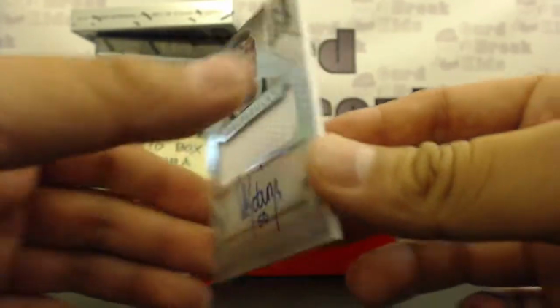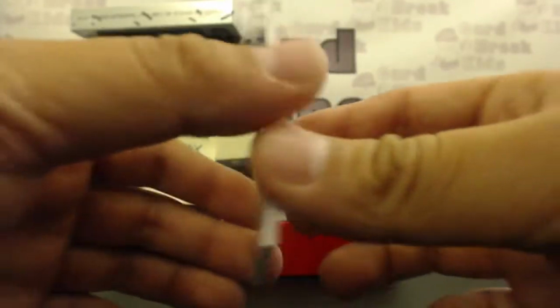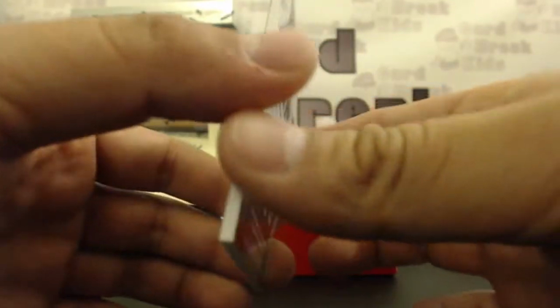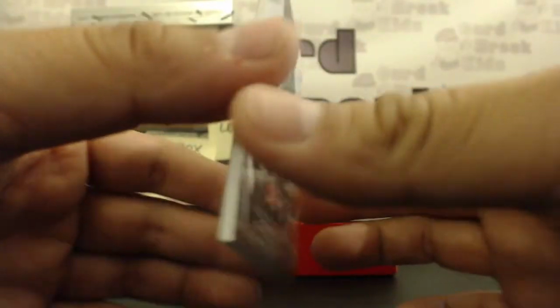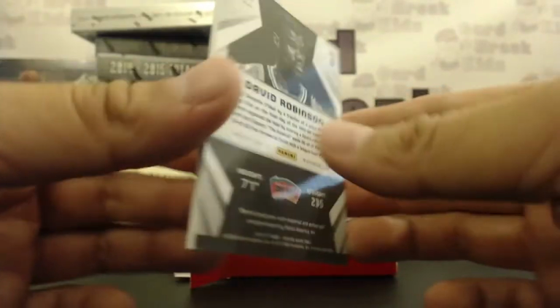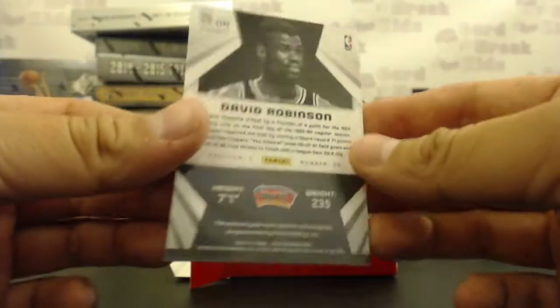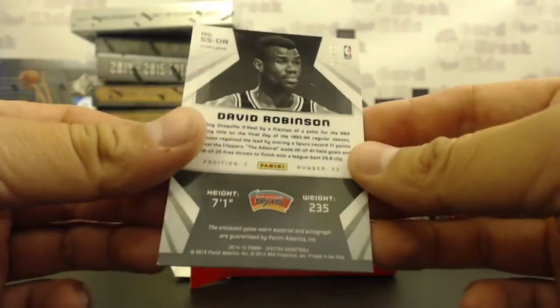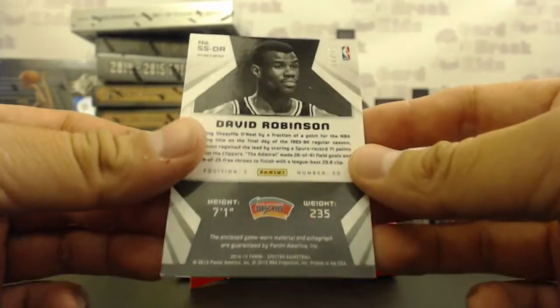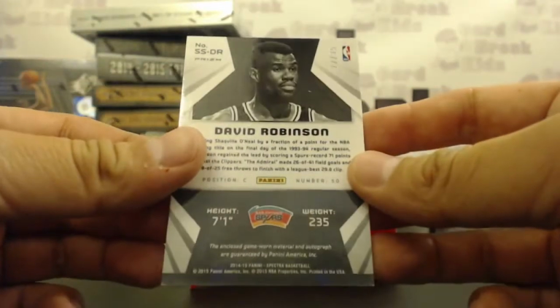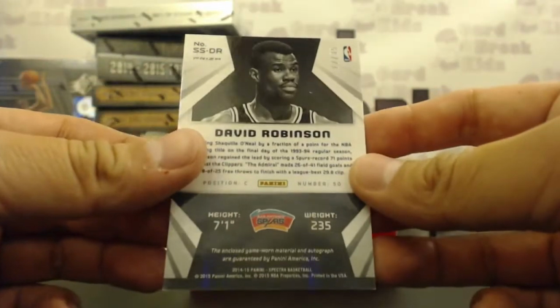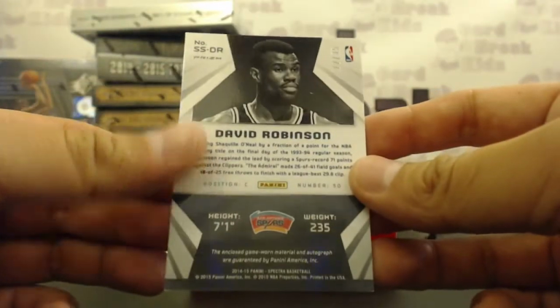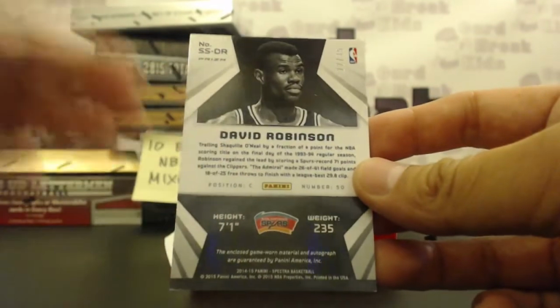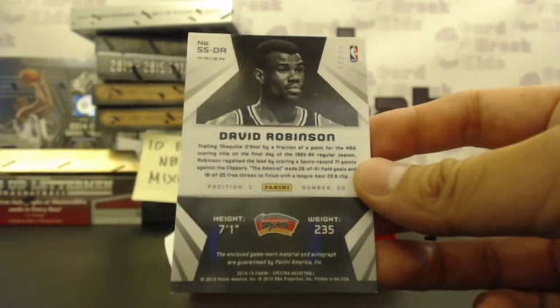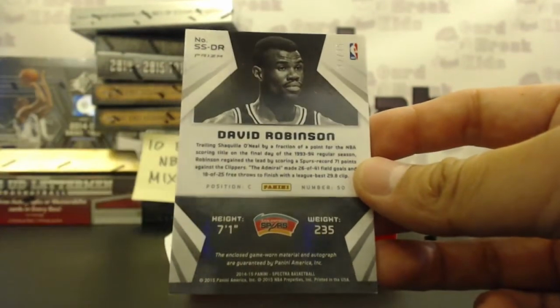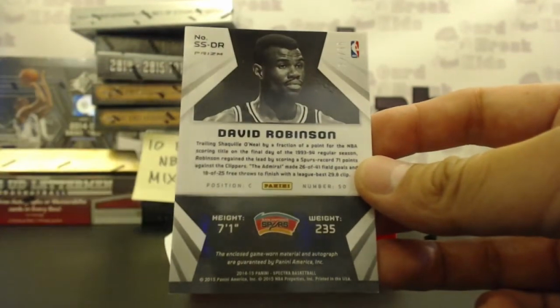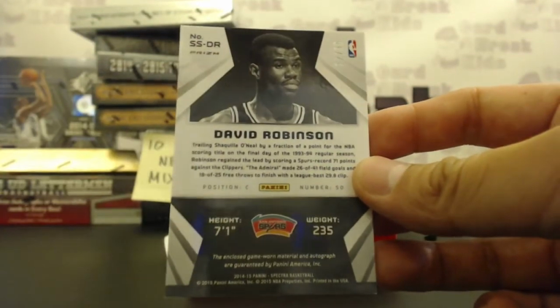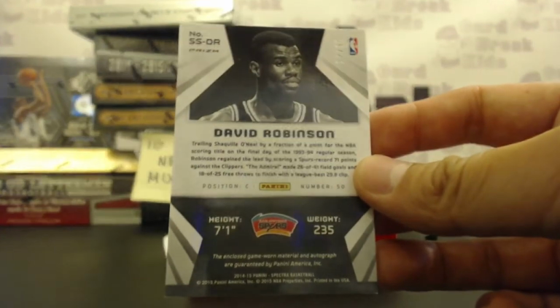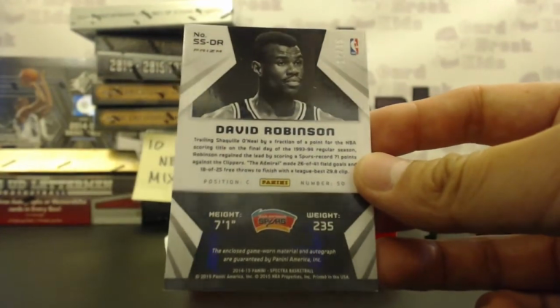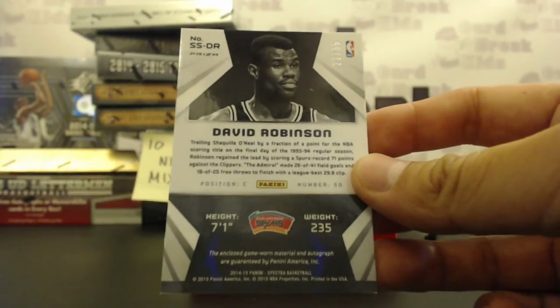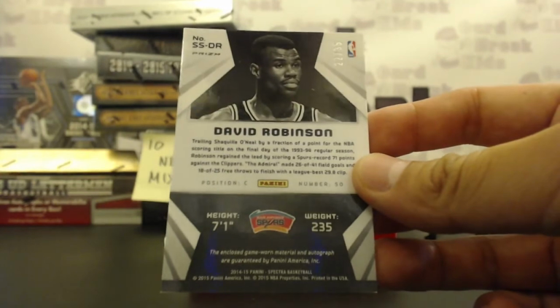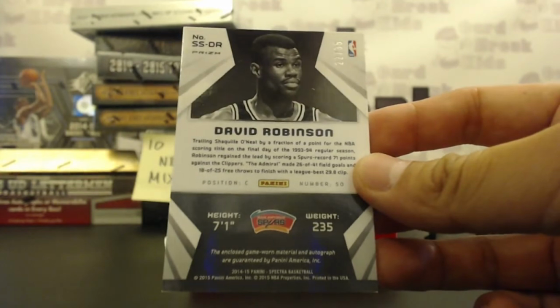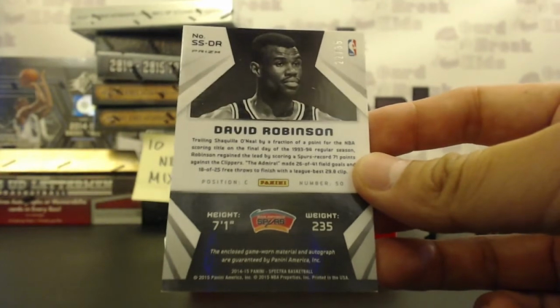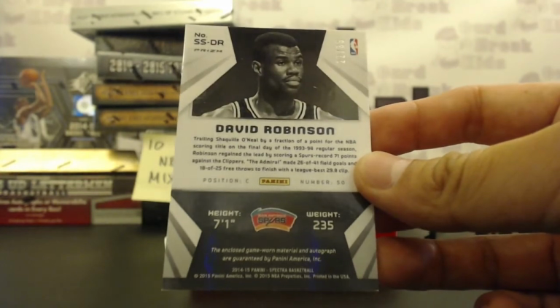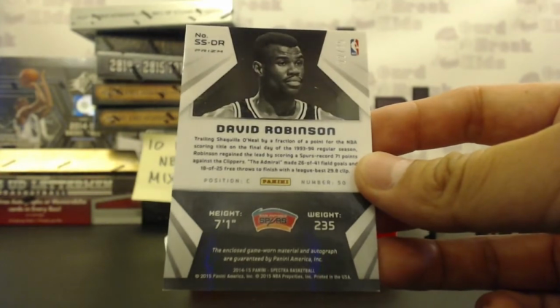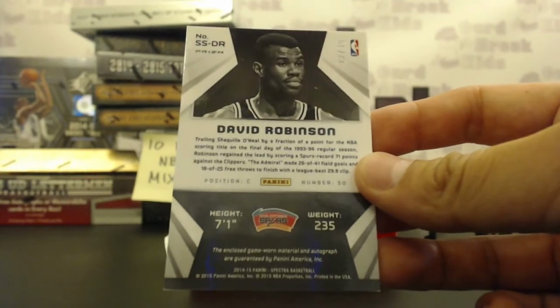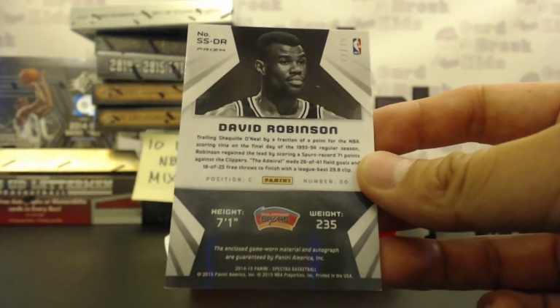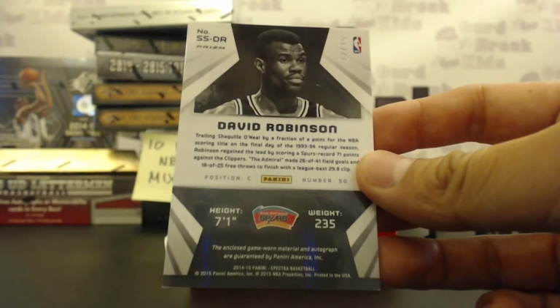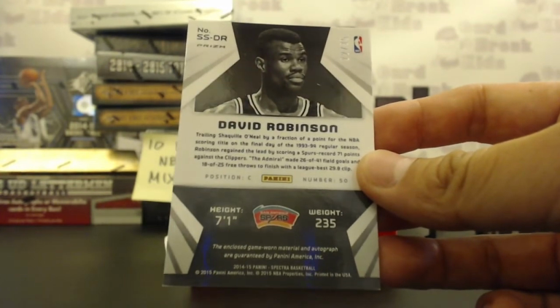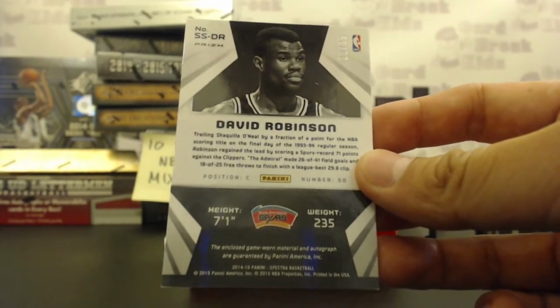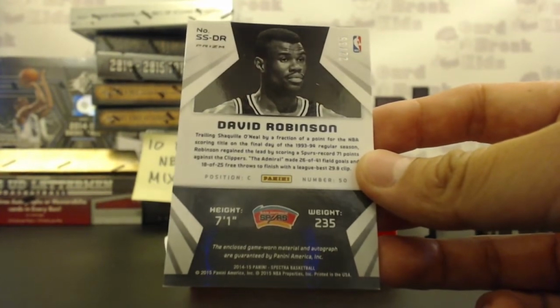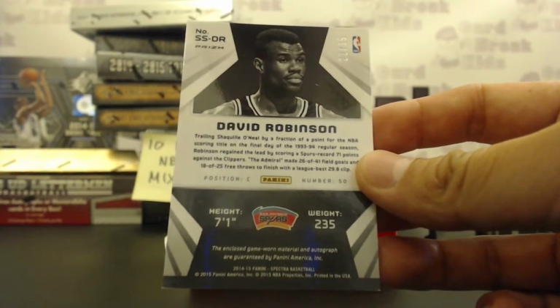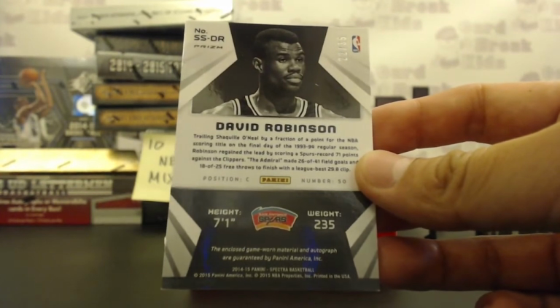For the Indiana Pacers, jersey autograph: CJ Watson, on-card, going to Charles W, numbered 74 of 125. For the Memphis Grizzlies, rookie jersey on-card auto: Jarnell Stokes, going to Scott V. Spurs killed the break last night and they're killing it again — spectacular jumbo single-color jersey on-card autograph: the Admiral, going to the Spurs, Michael C. Congrats, Michael.